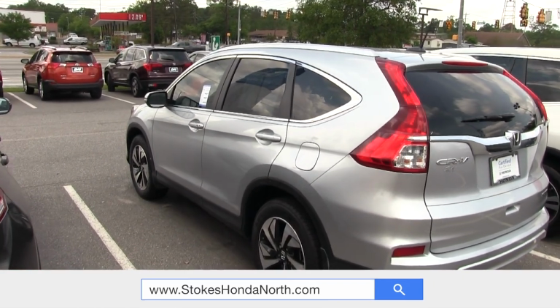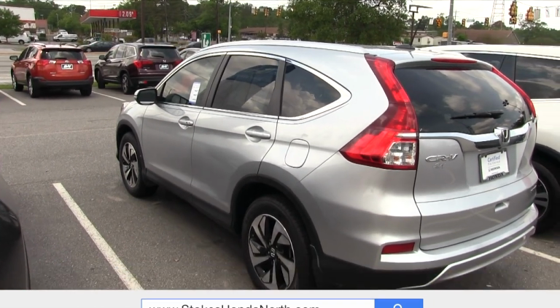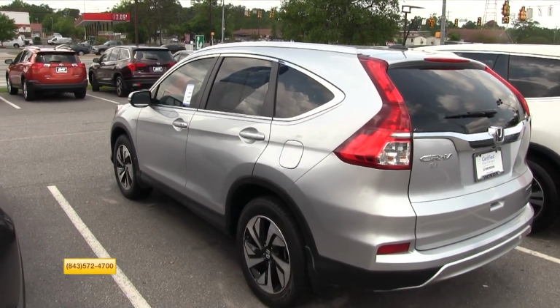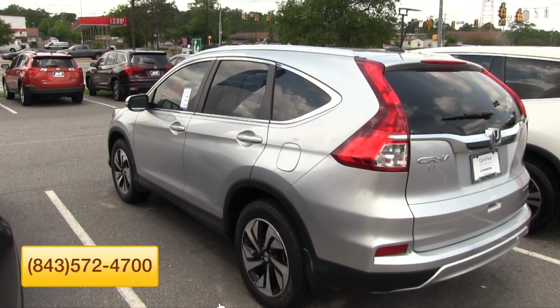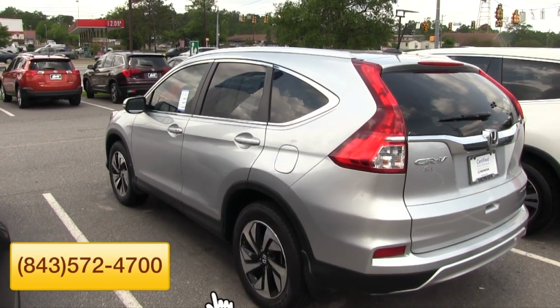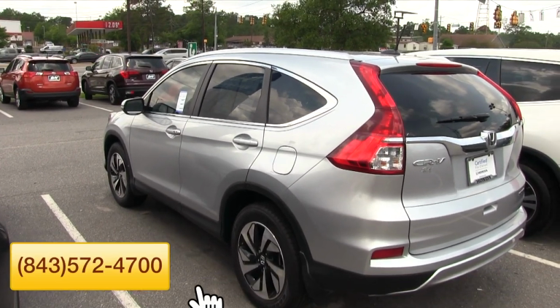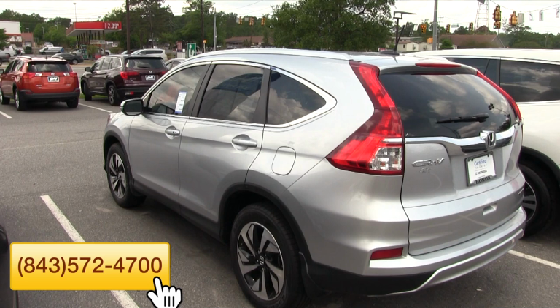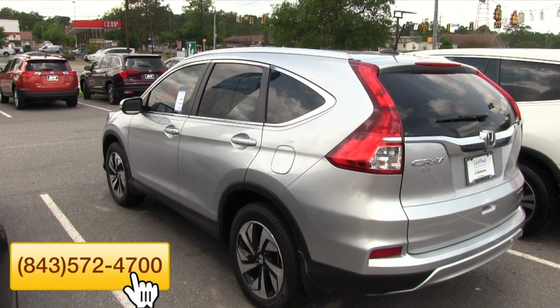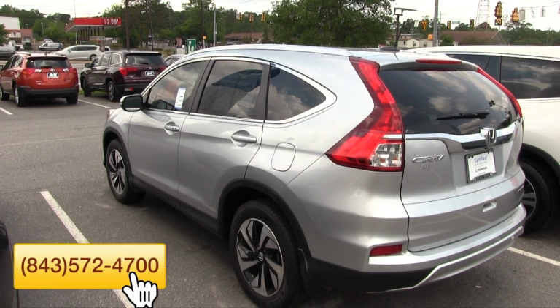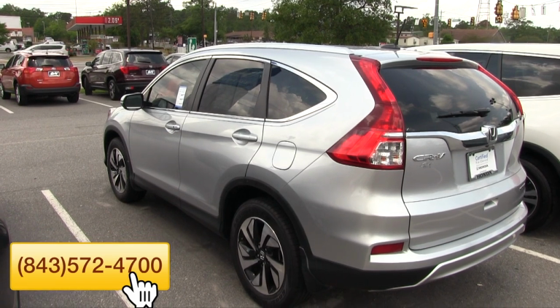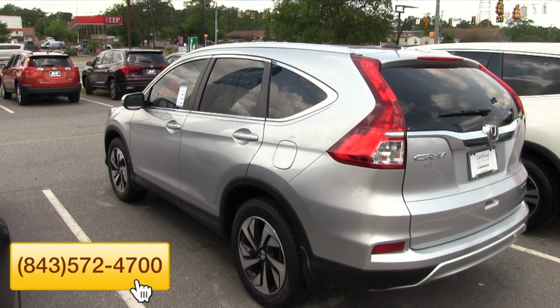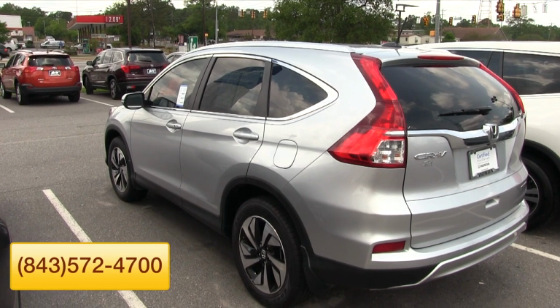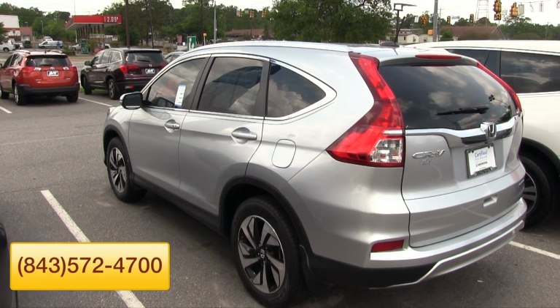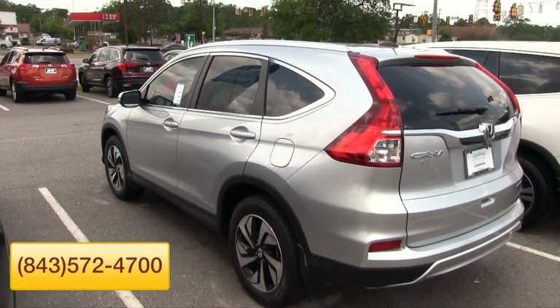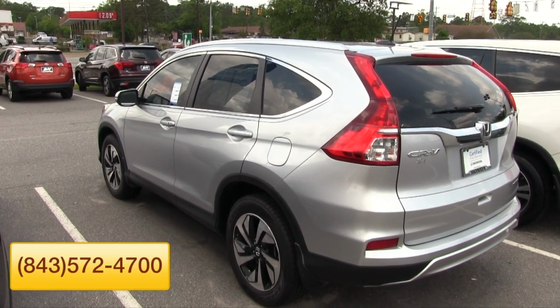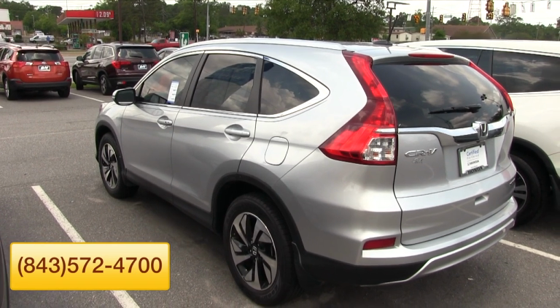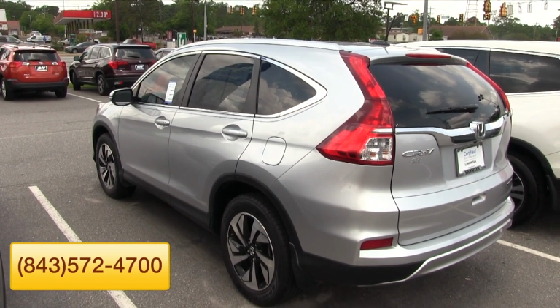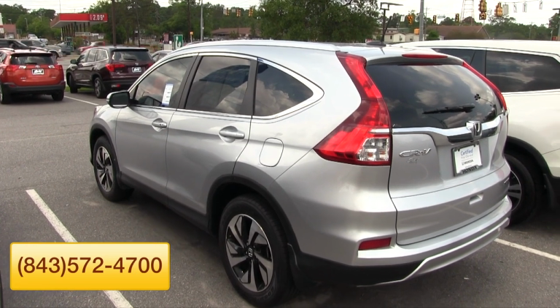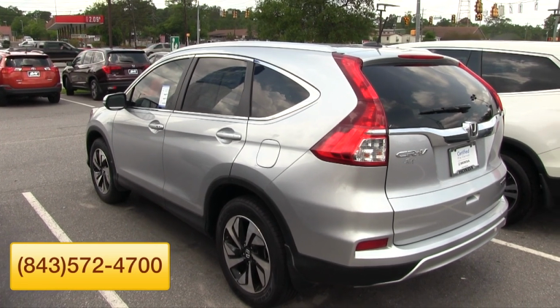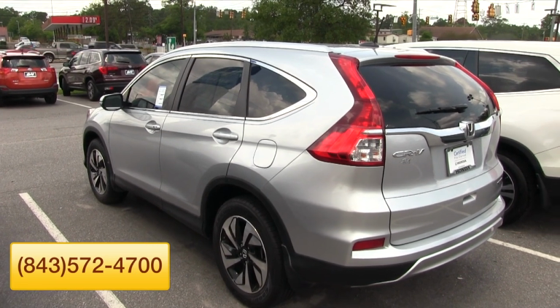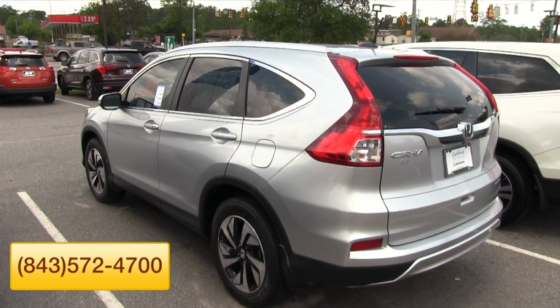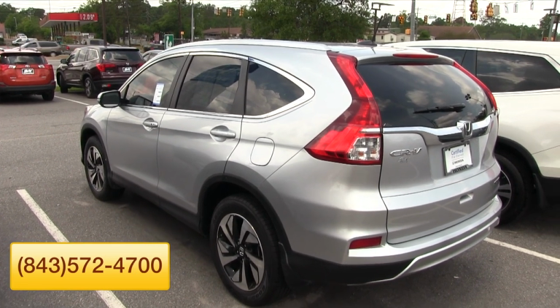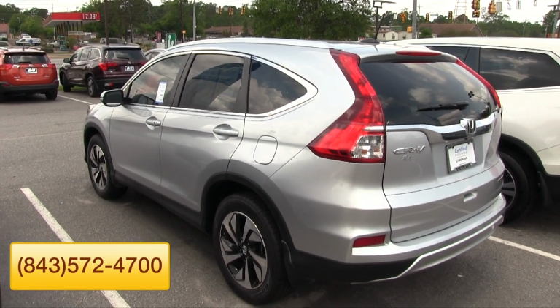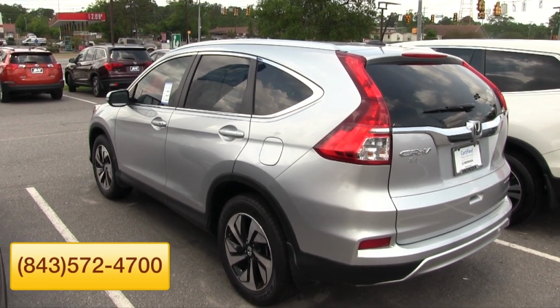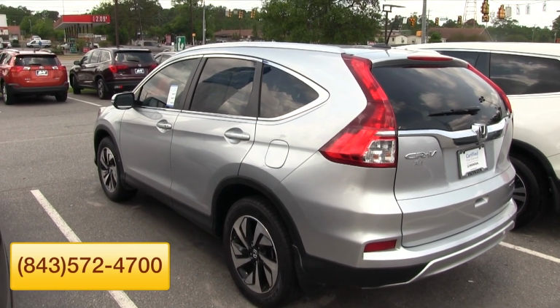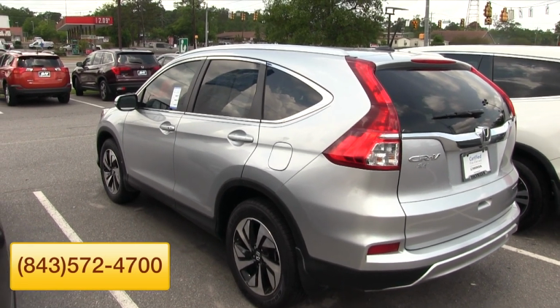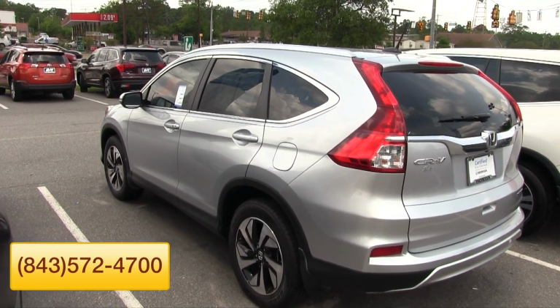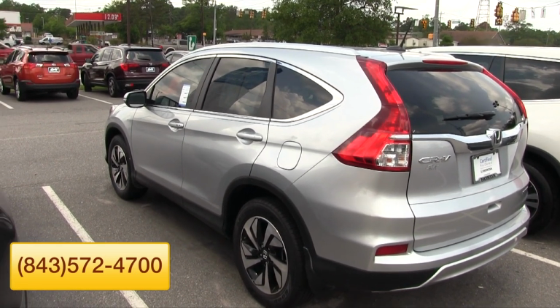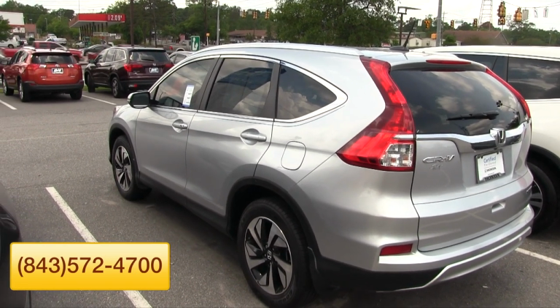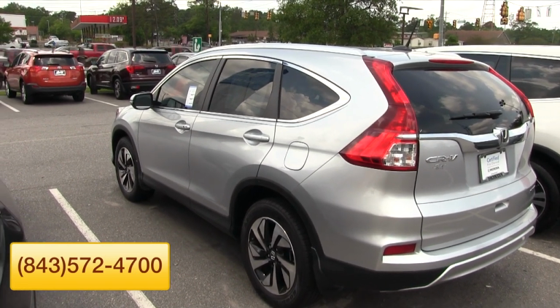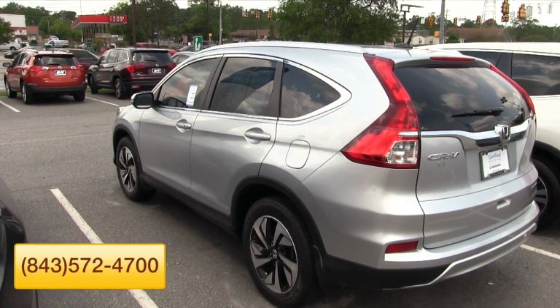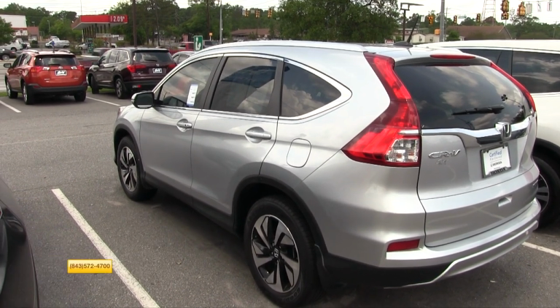Come on down to Stokes Honda North and take a look at this CR-V. It's April 2017. We're here to help you buy a car and send you home with a smile.